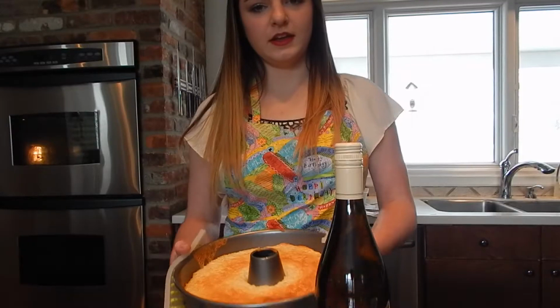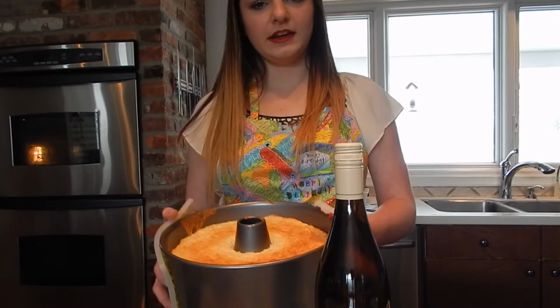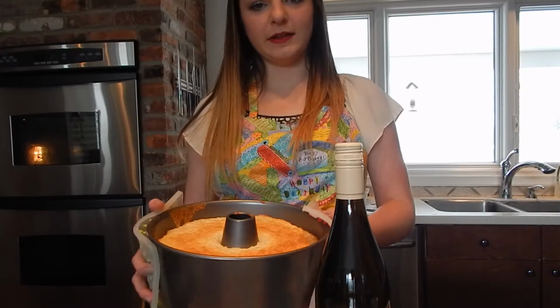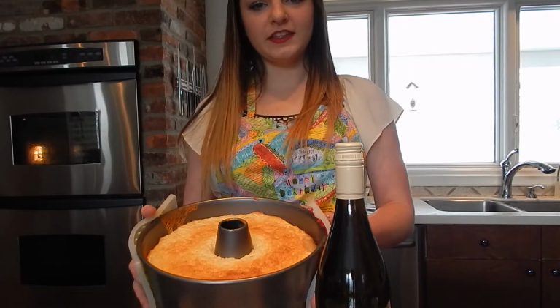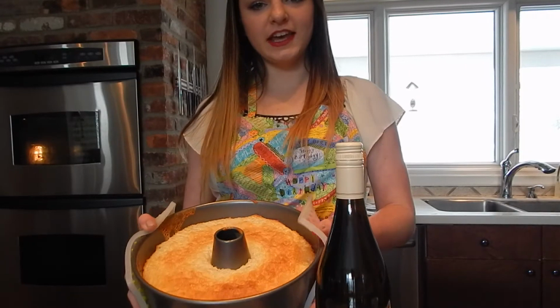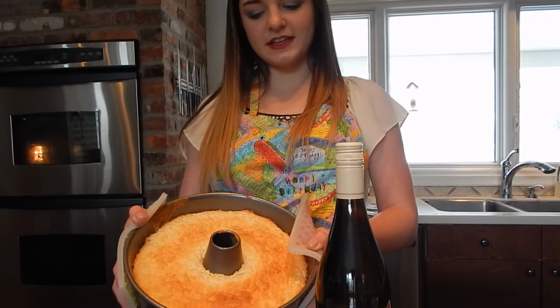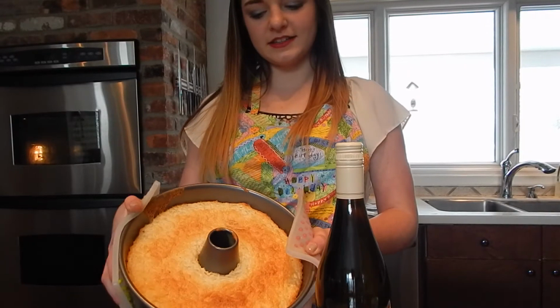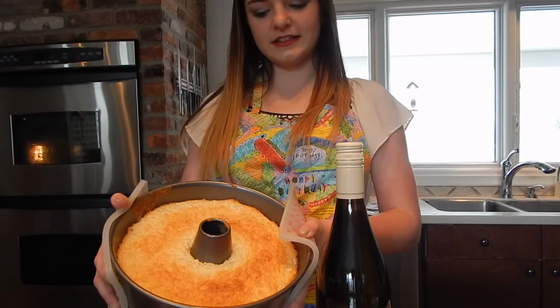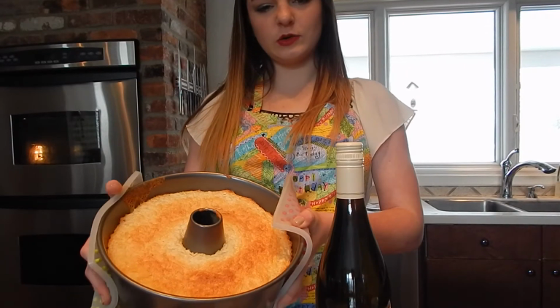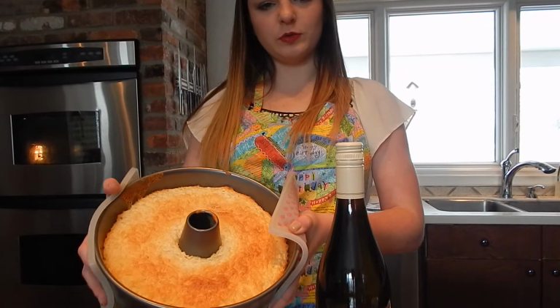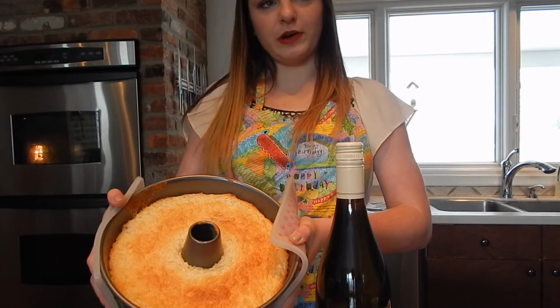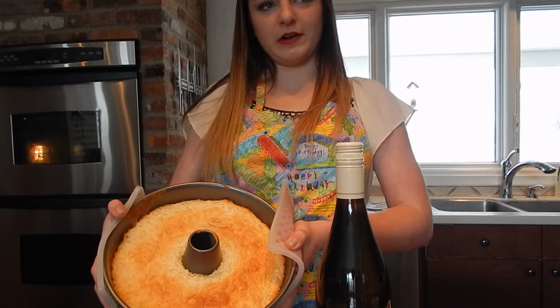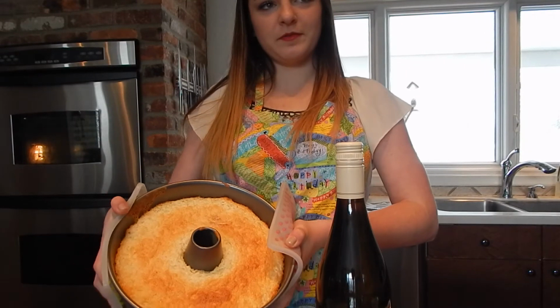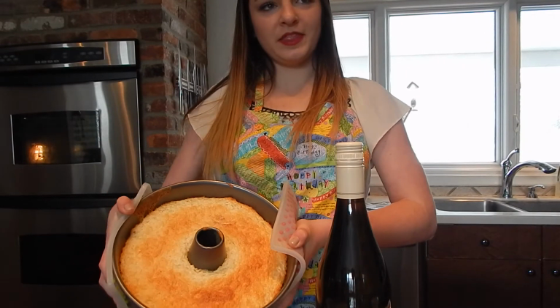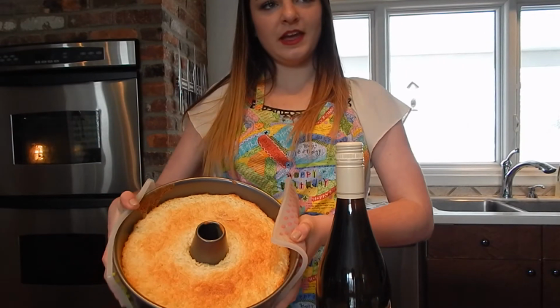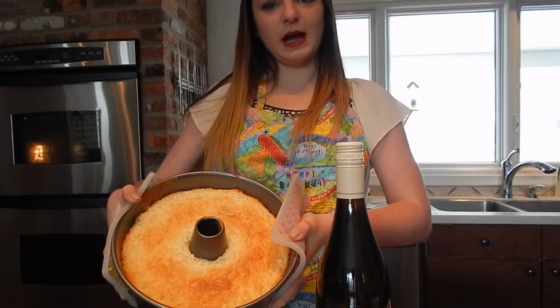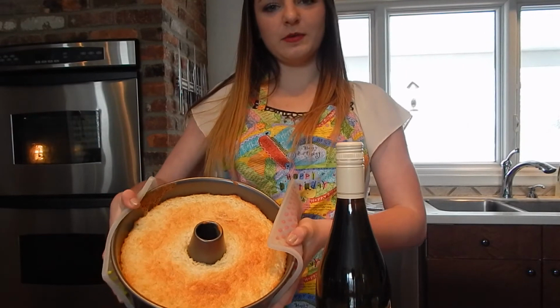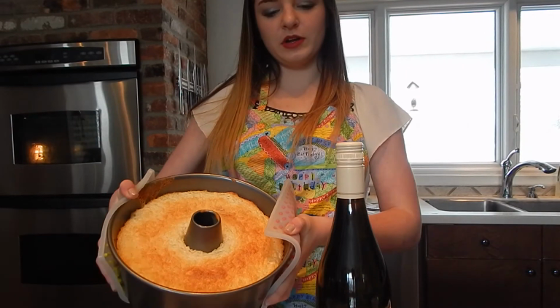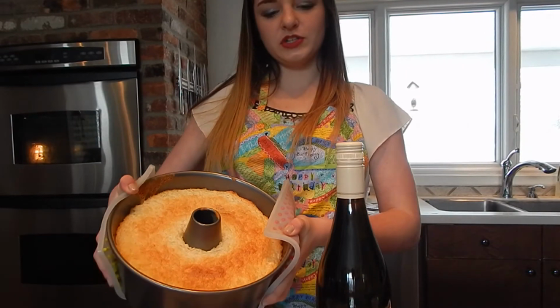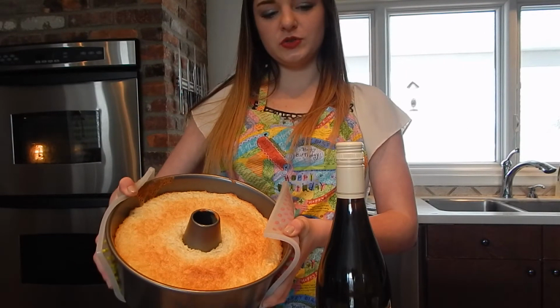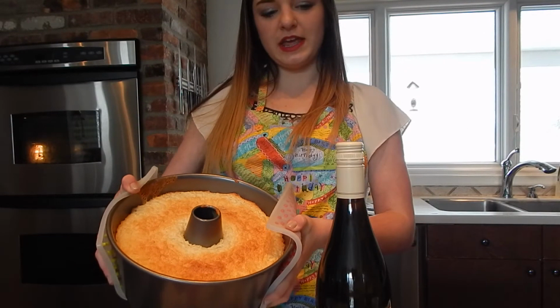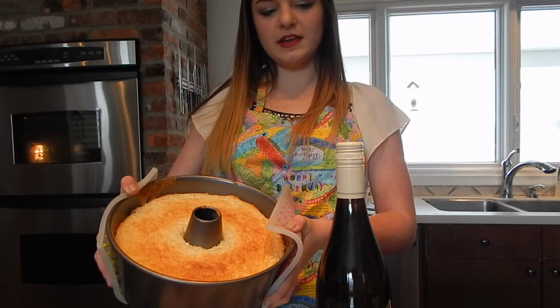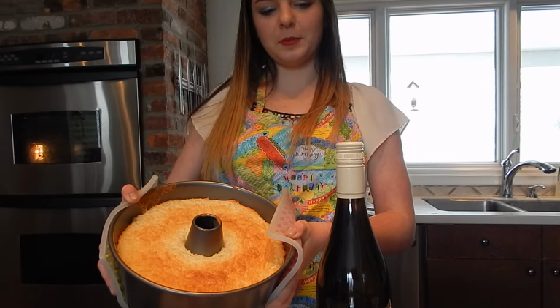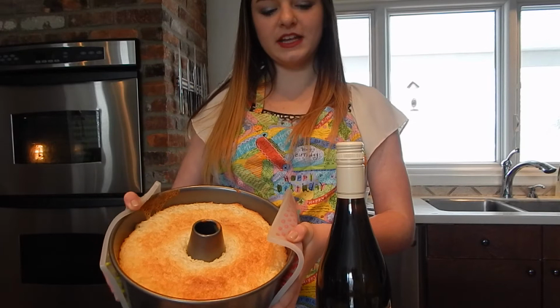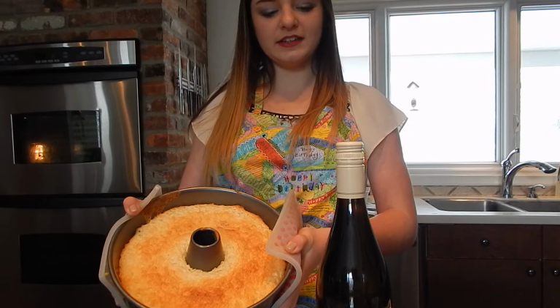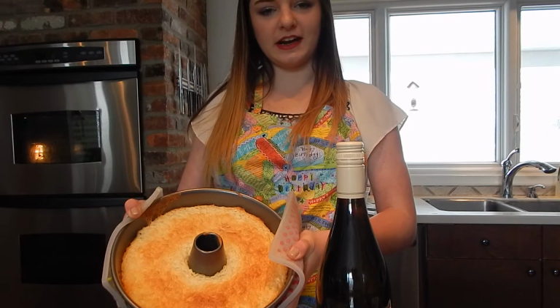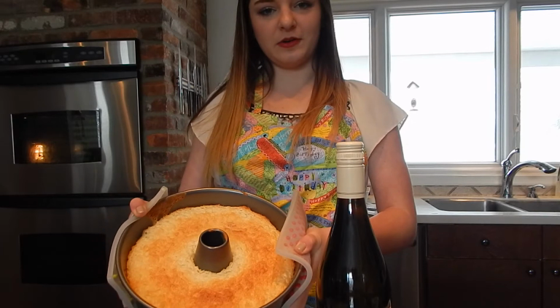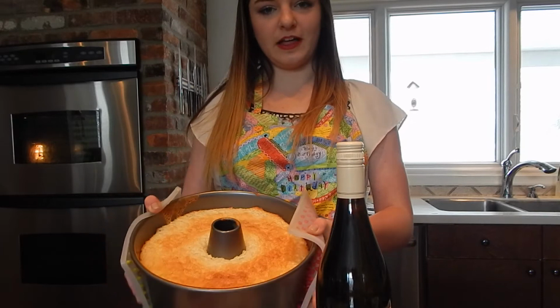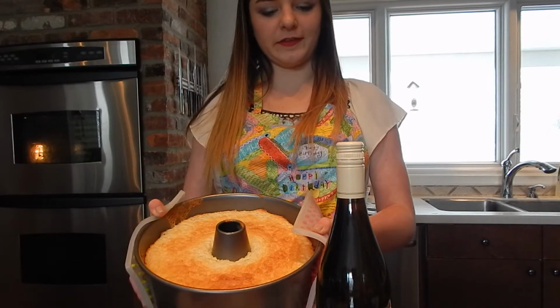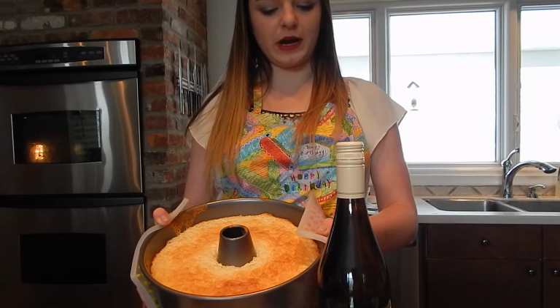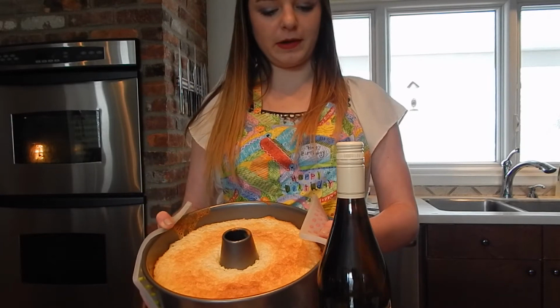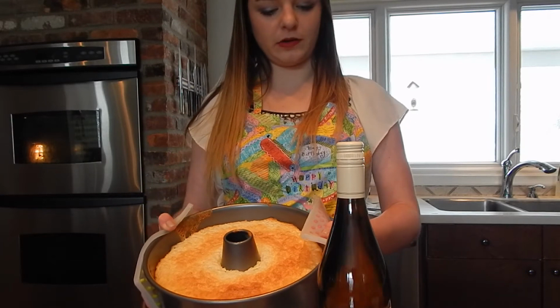Now that the cake is nice and golden brown, I'm going to hang it upside down on this wine bottle.